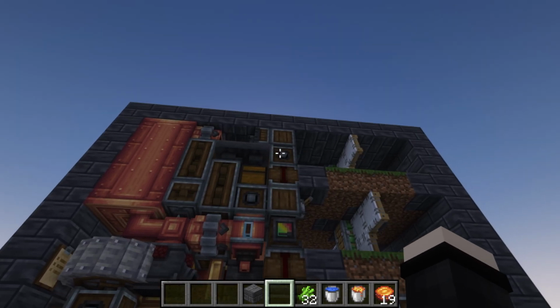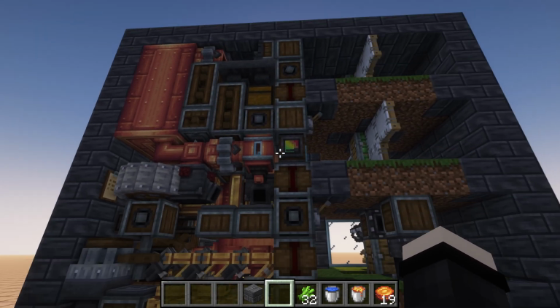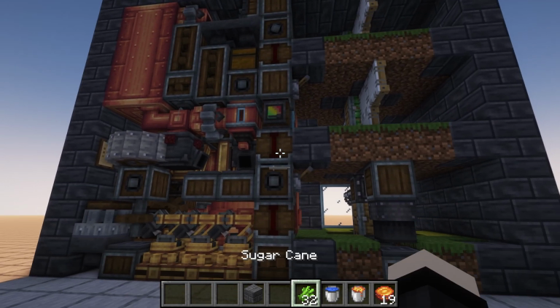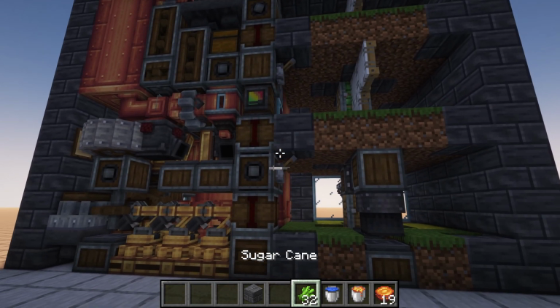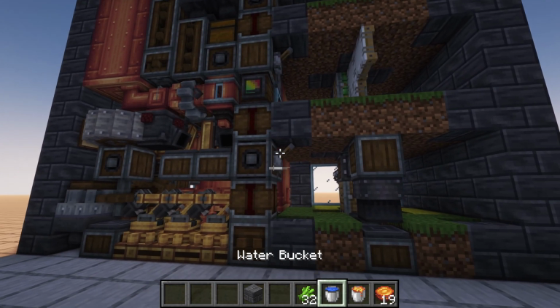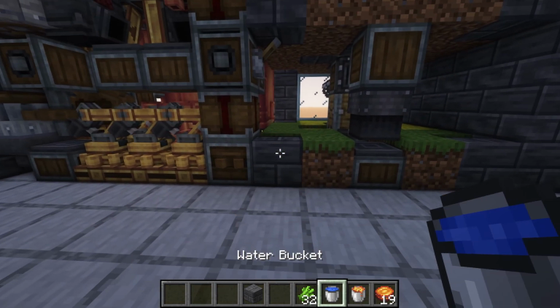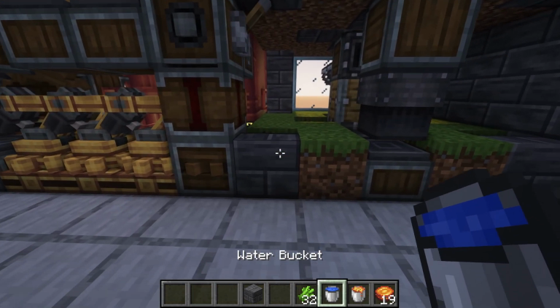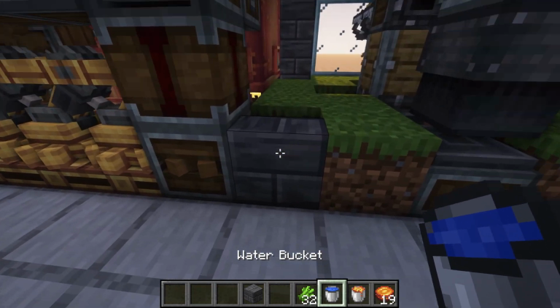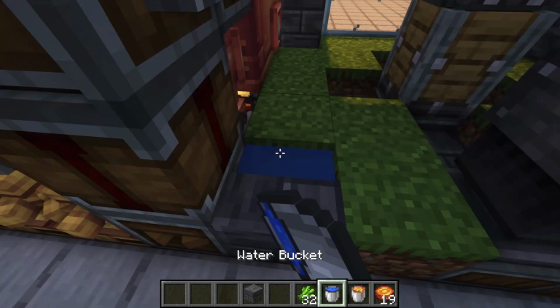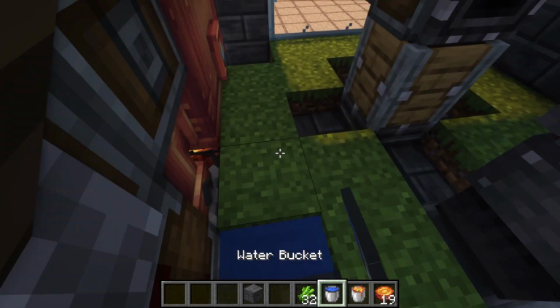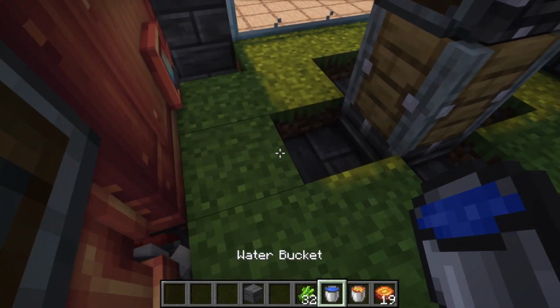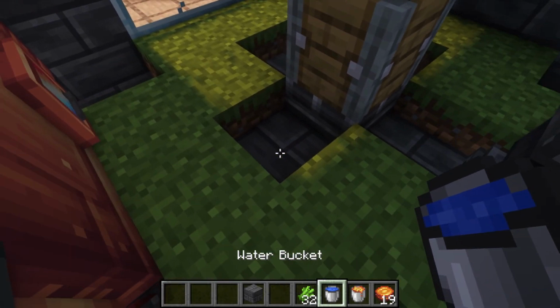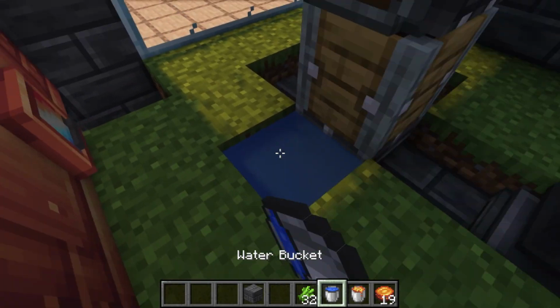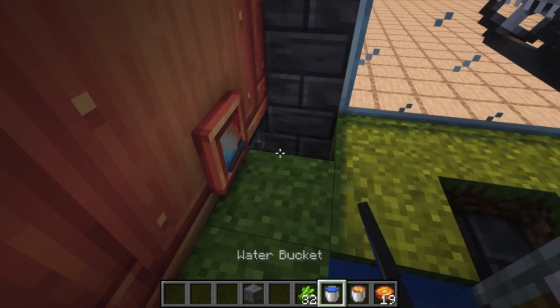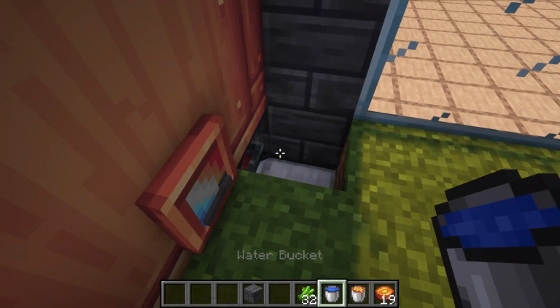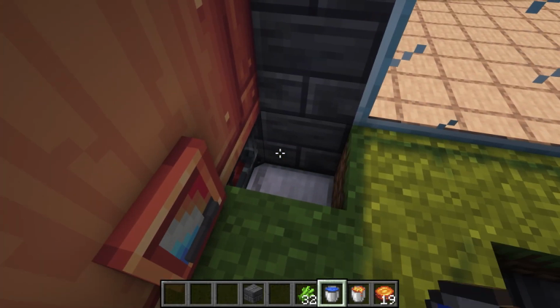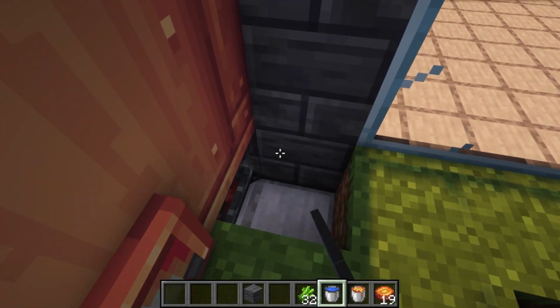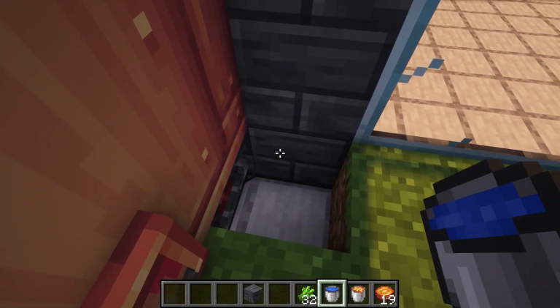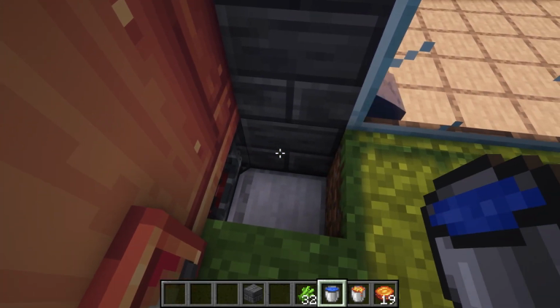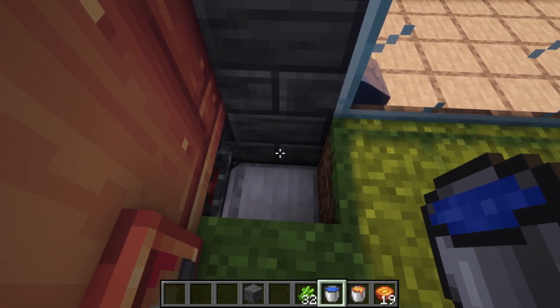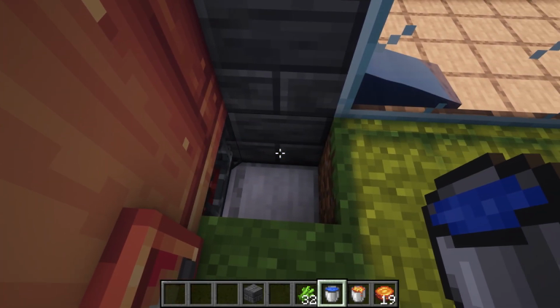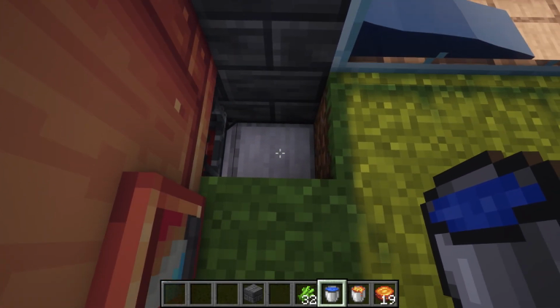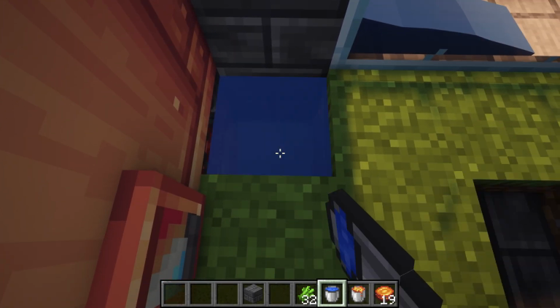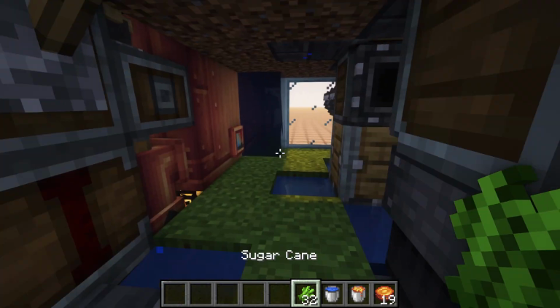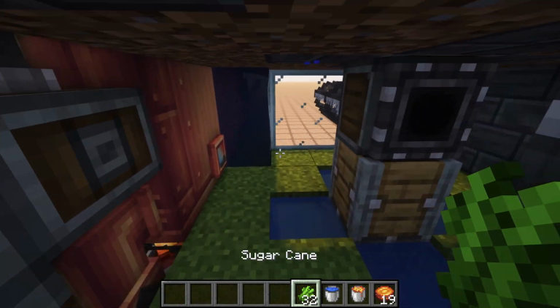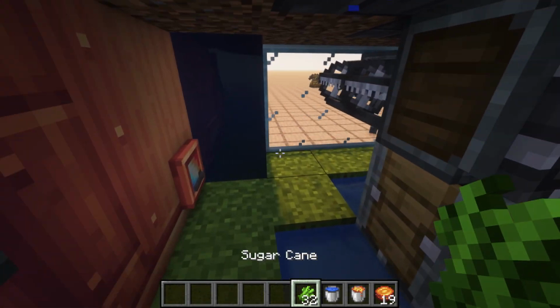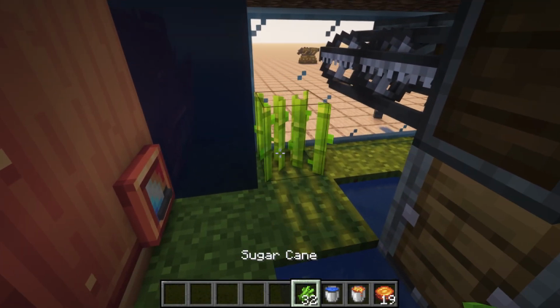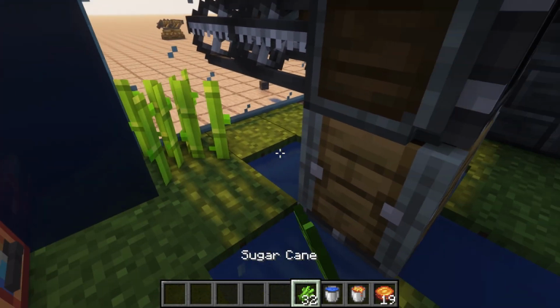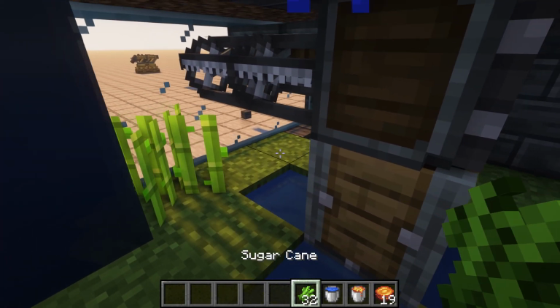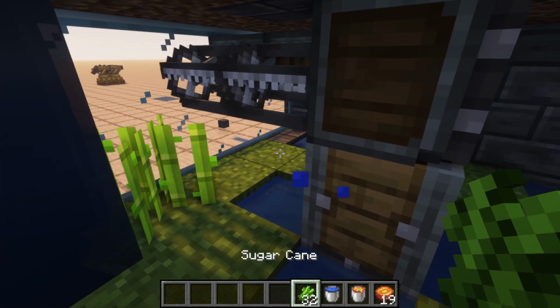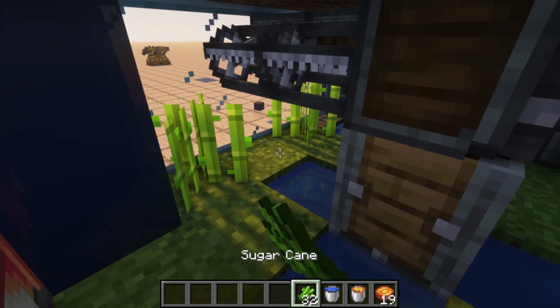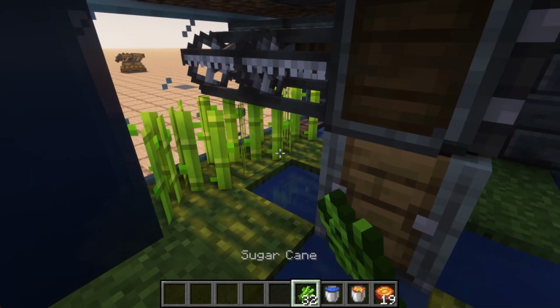Next, you're going to want to plant water in the sugarcane farm. Now apply your sugarcane.